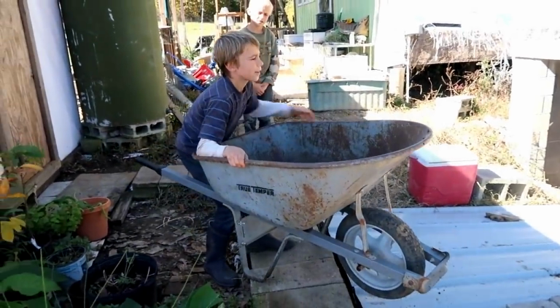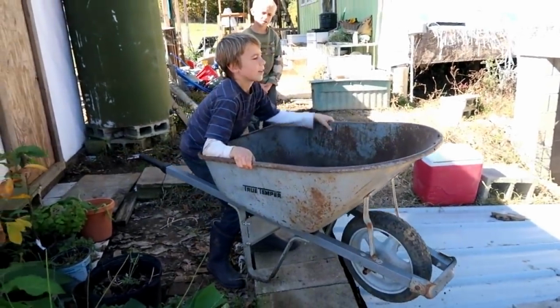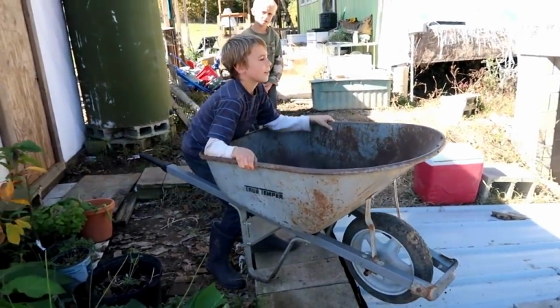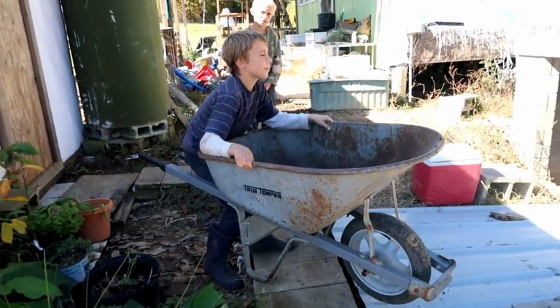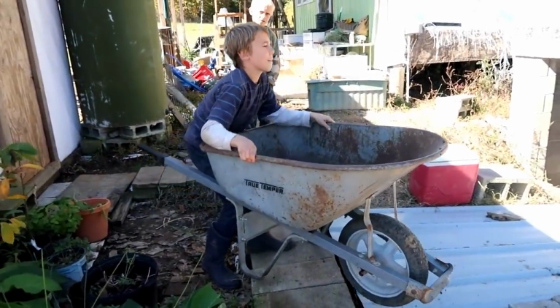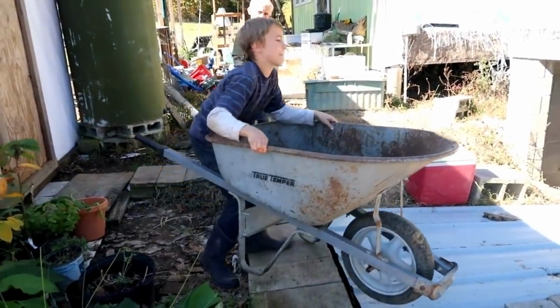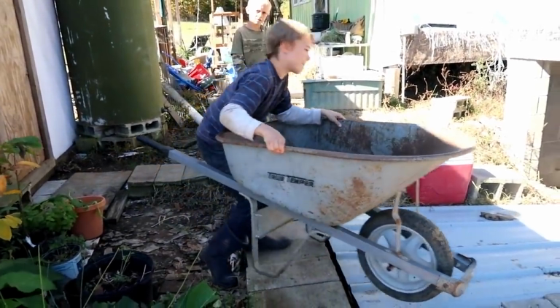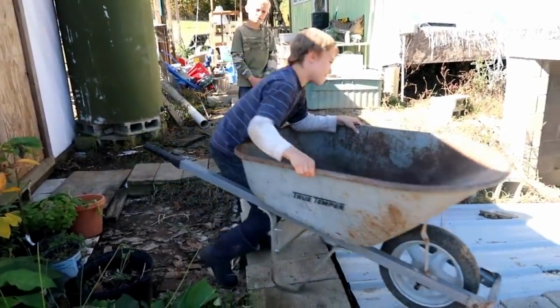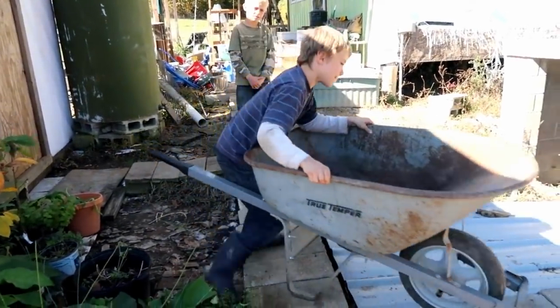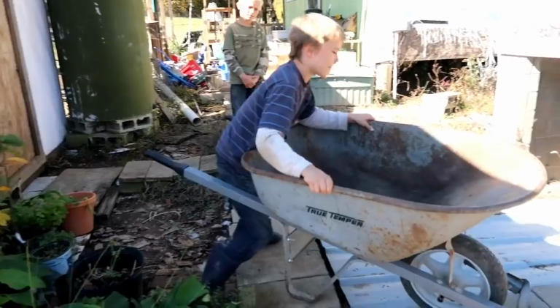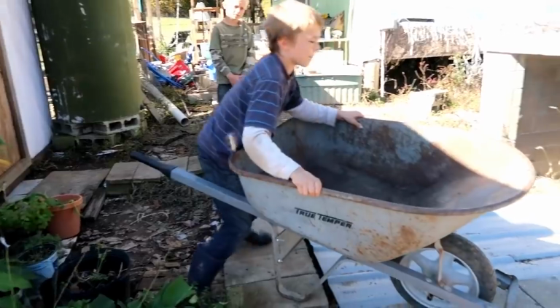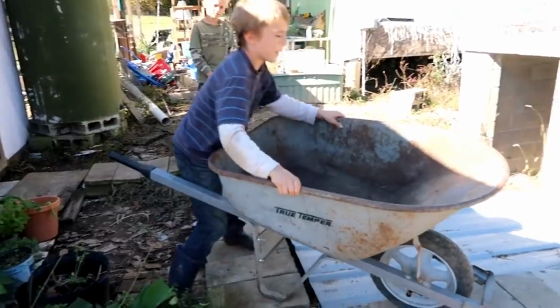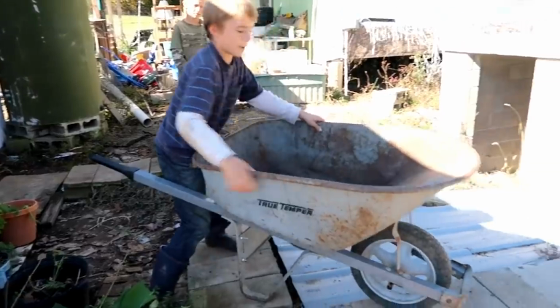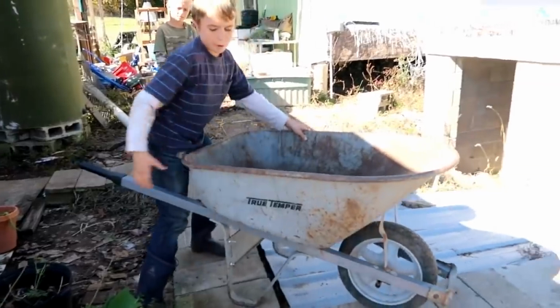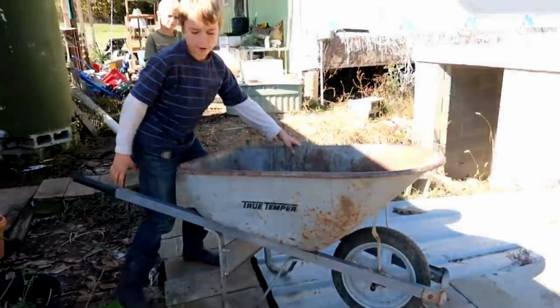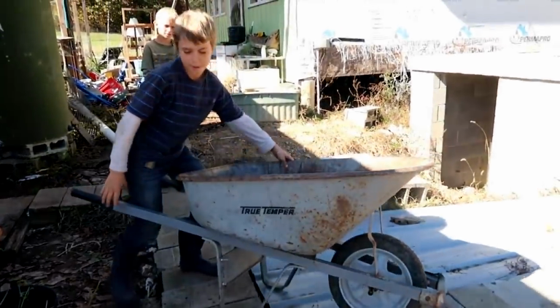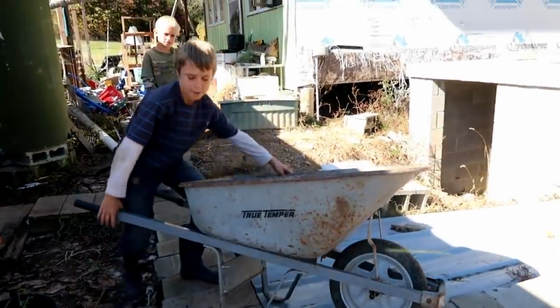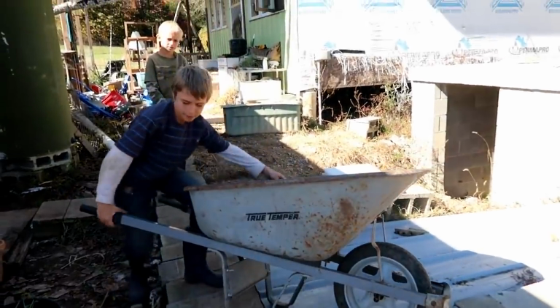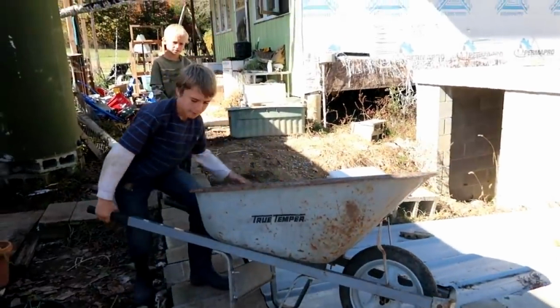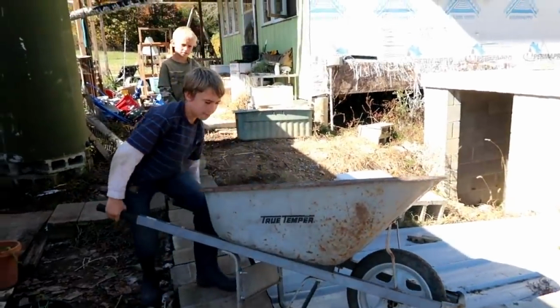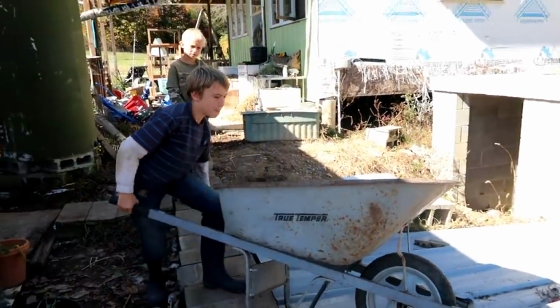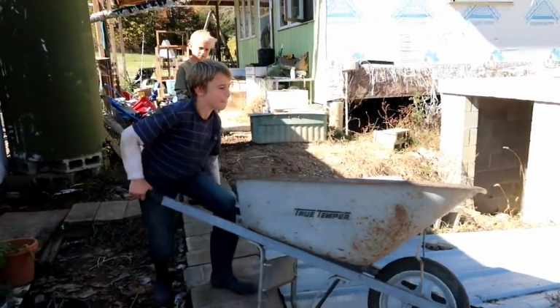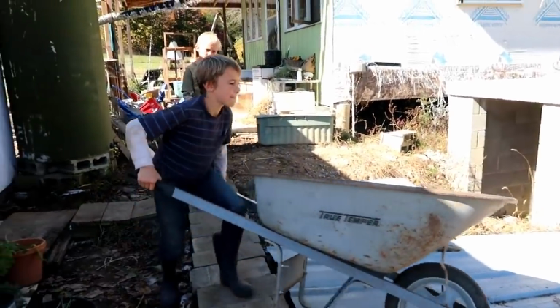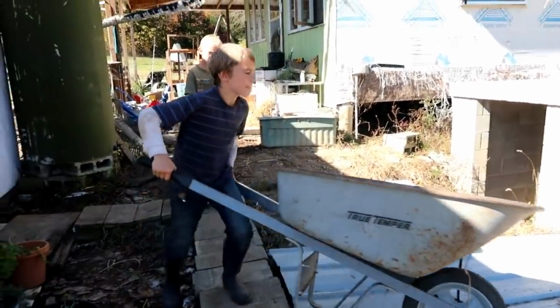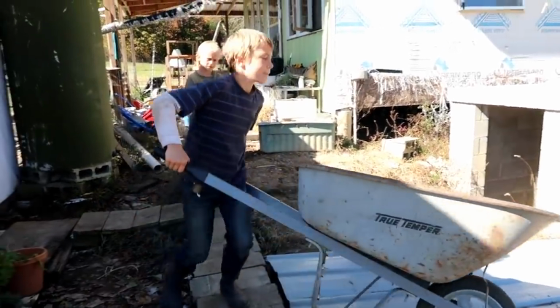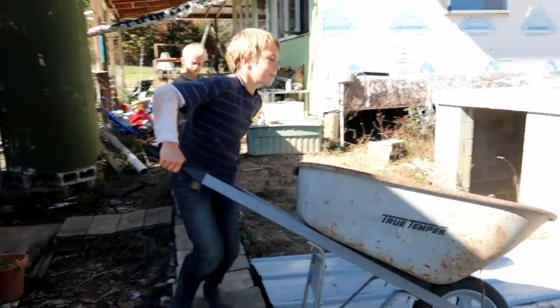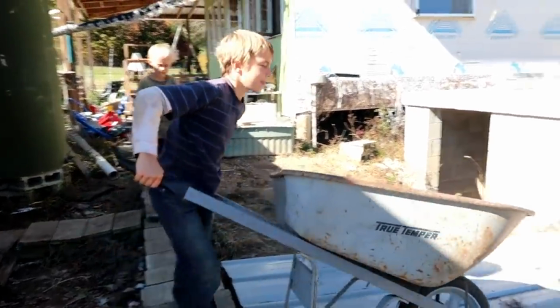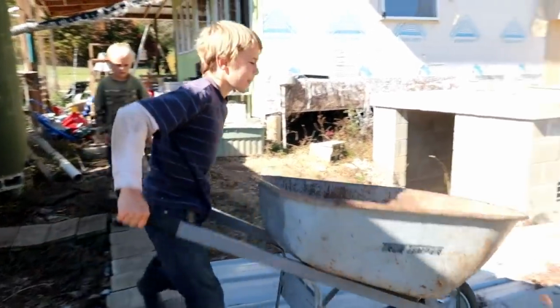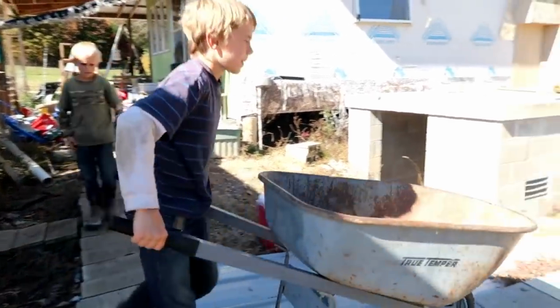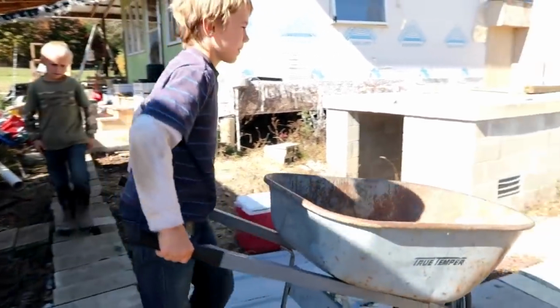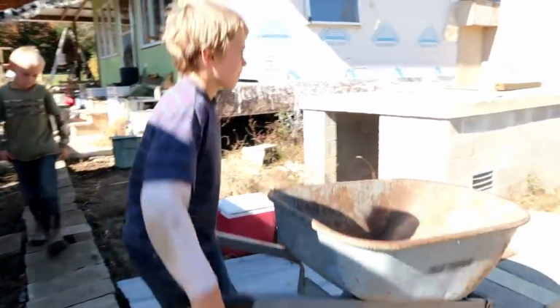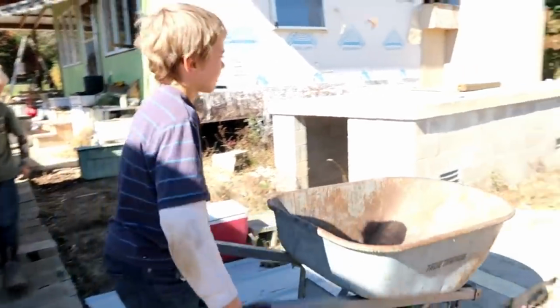I'm maneuvering the wheelbarrow on this little pathway. It's tricky, huh? Good job, Josh.